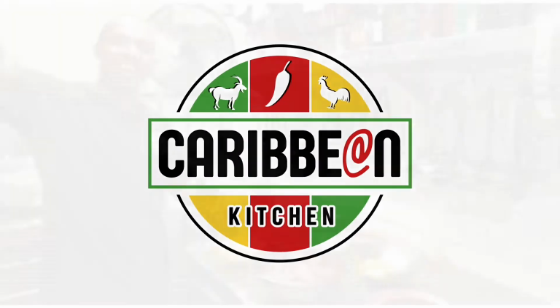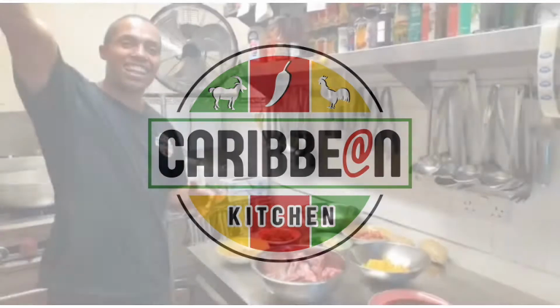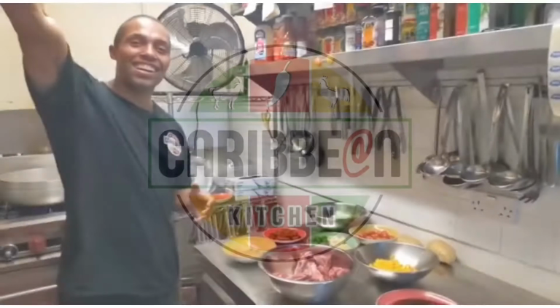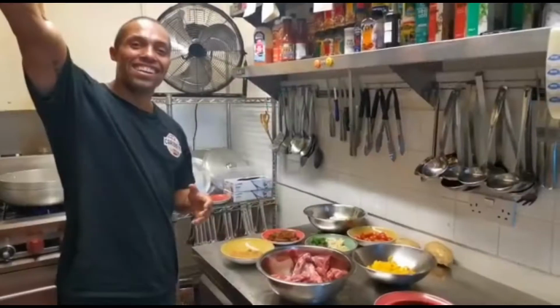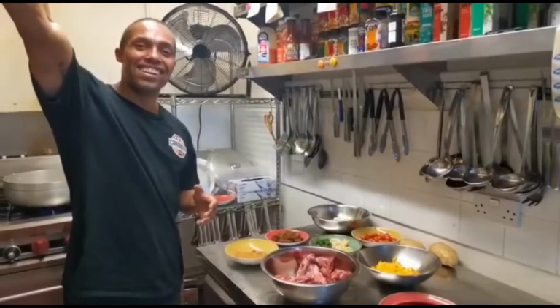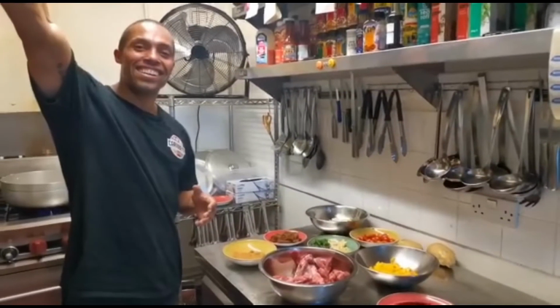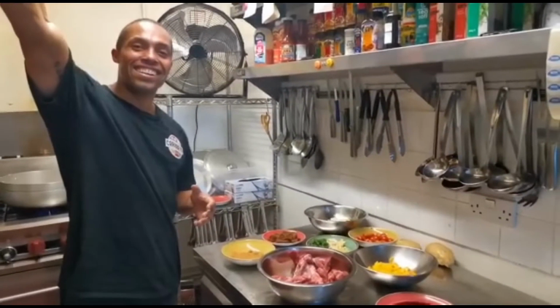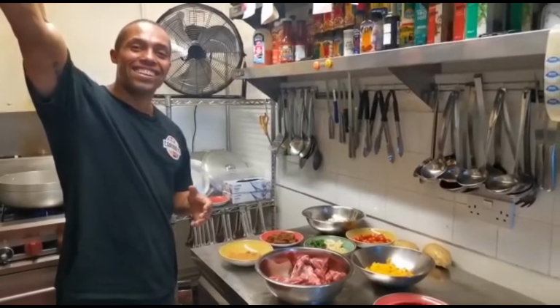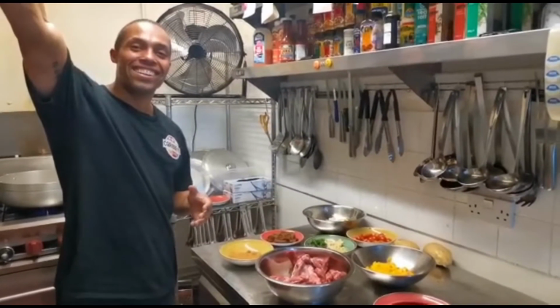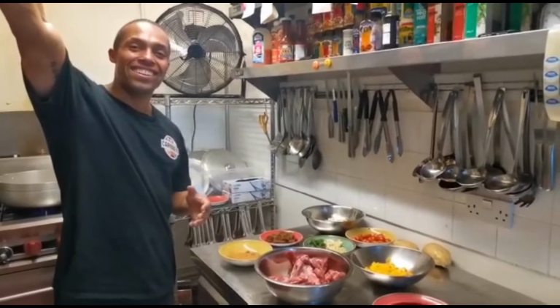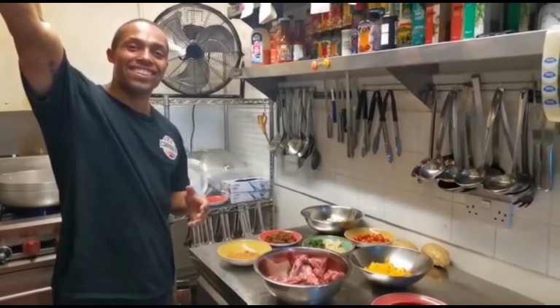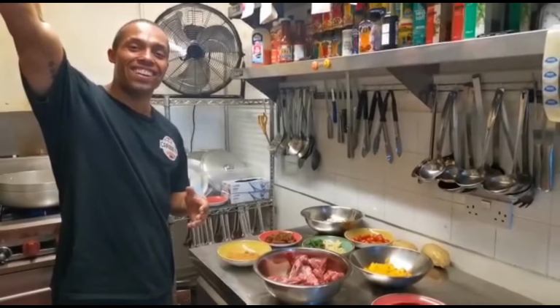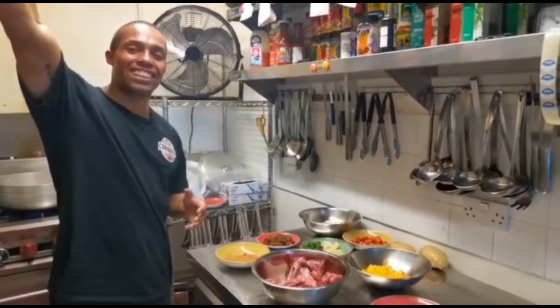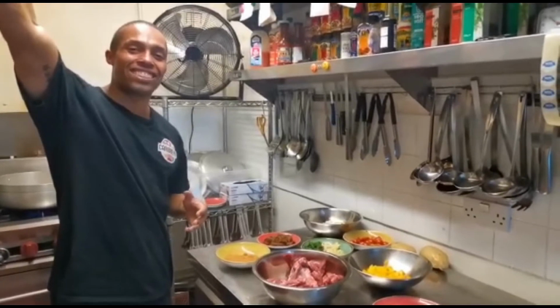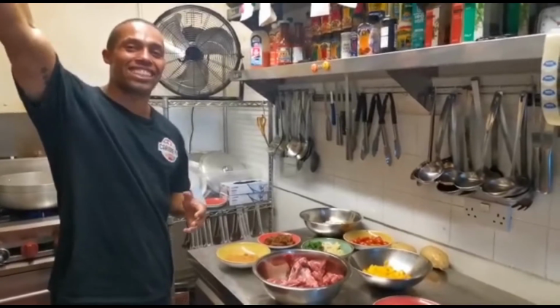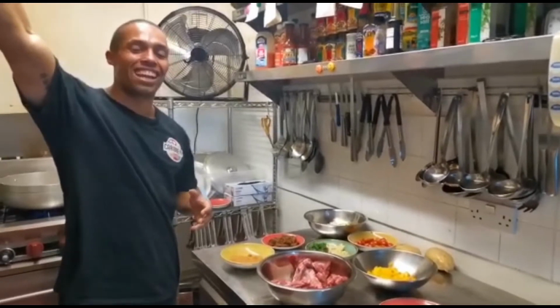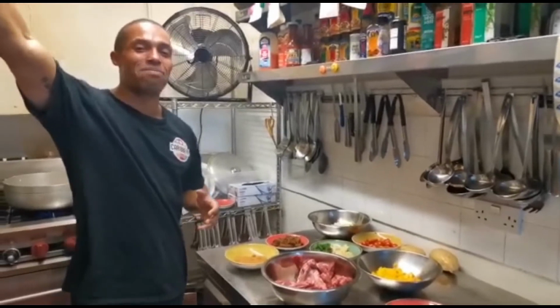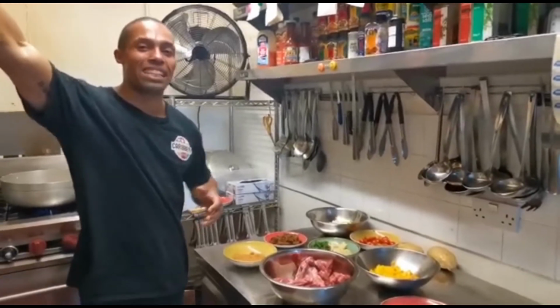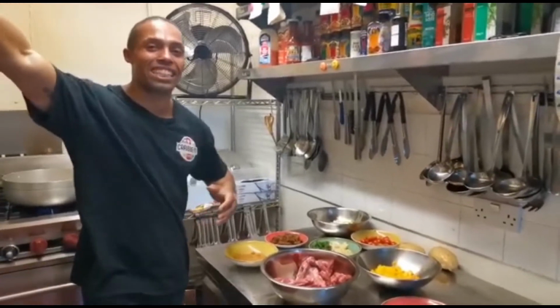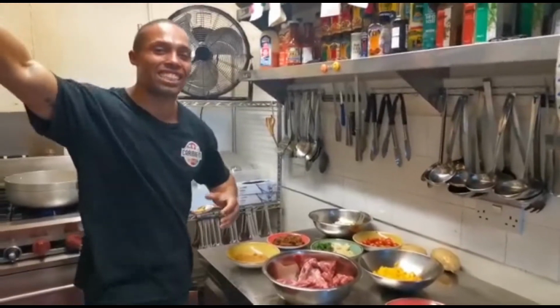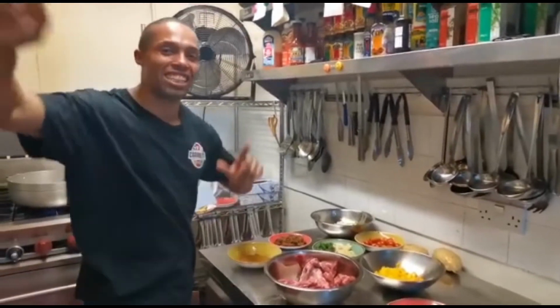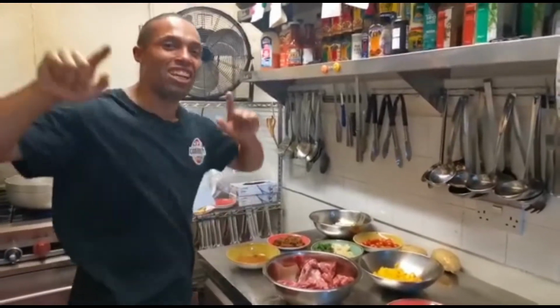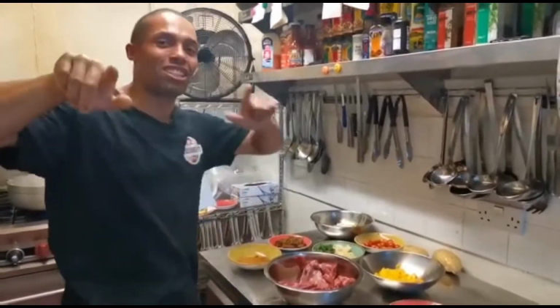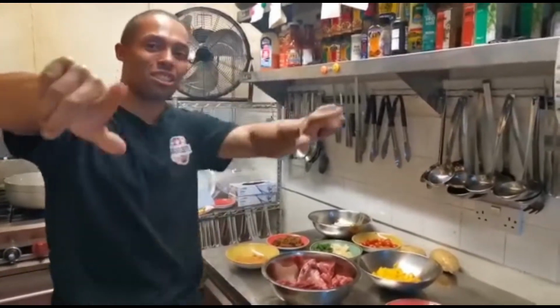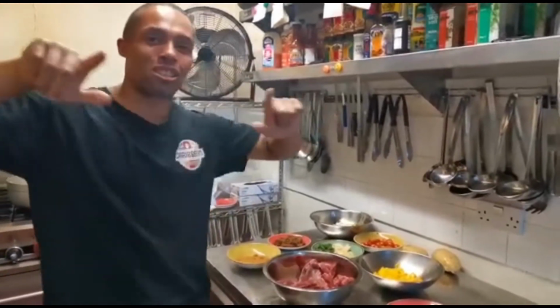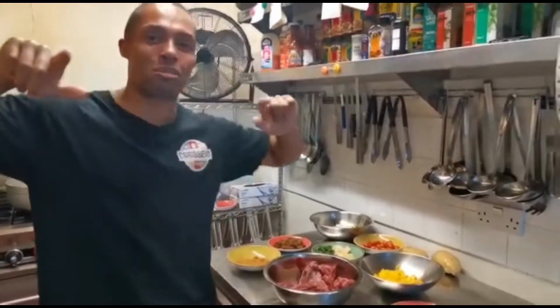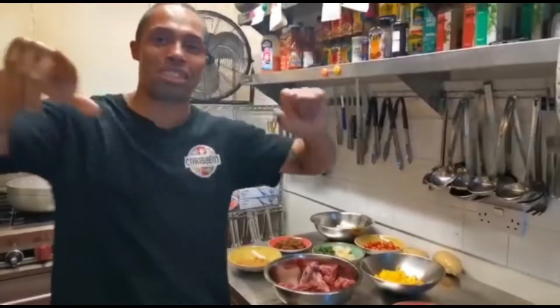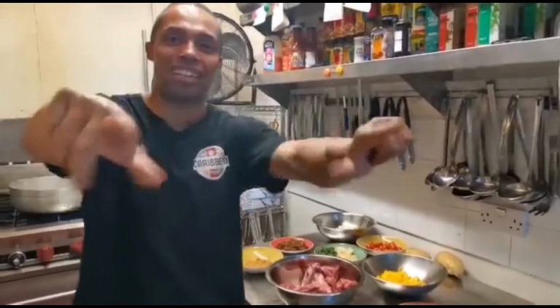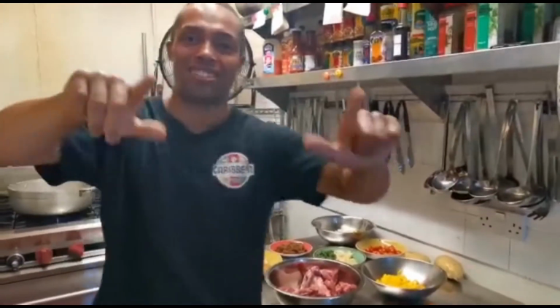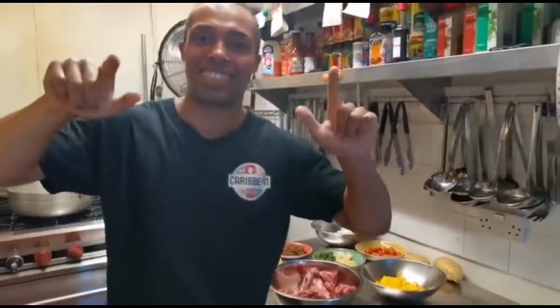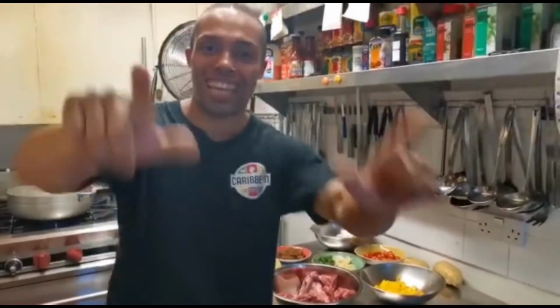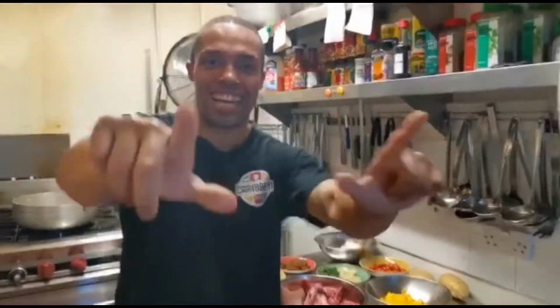Hello! Welcome to the Caribbean Kitchen YouTube channel.